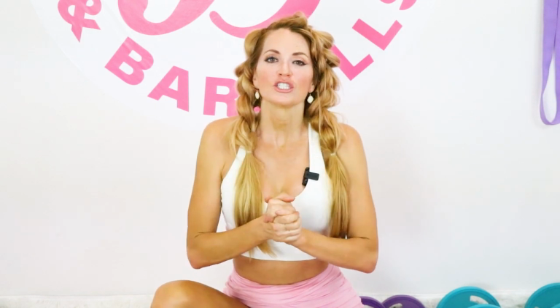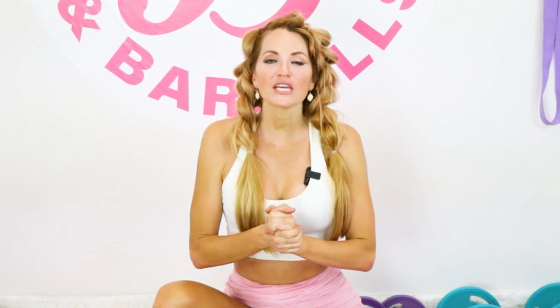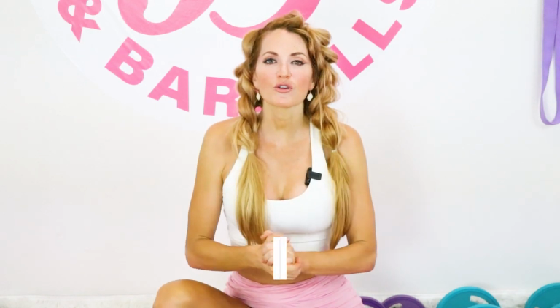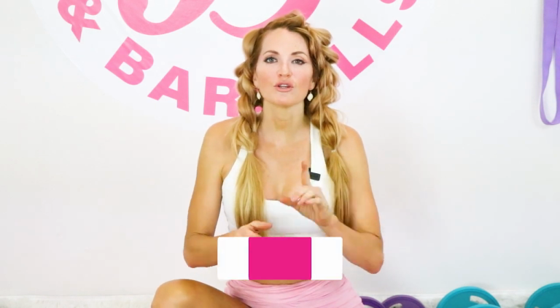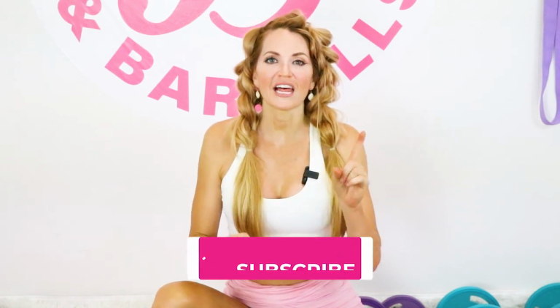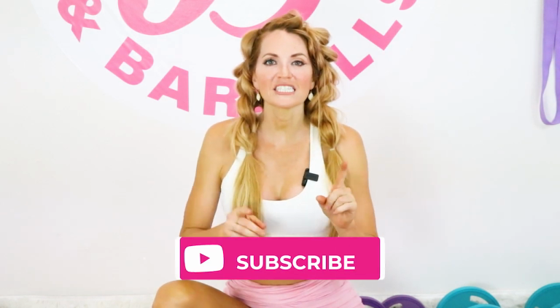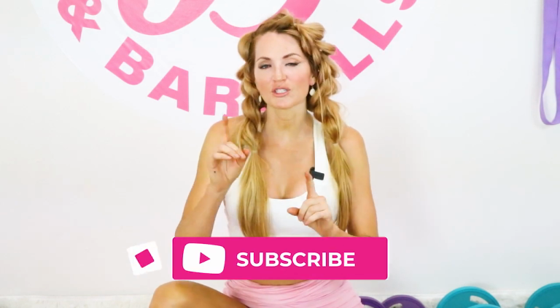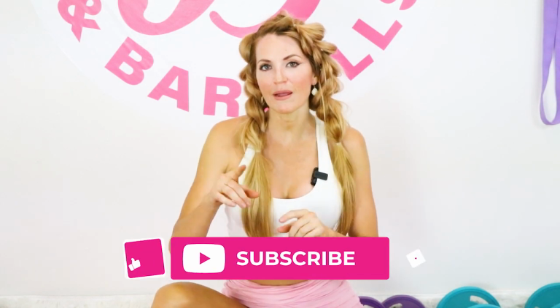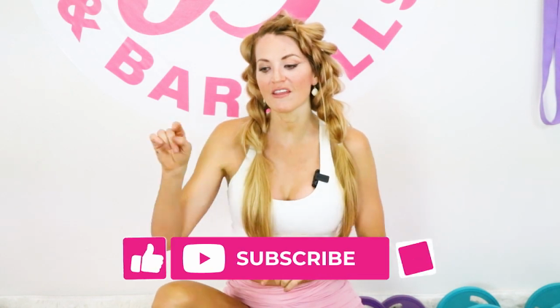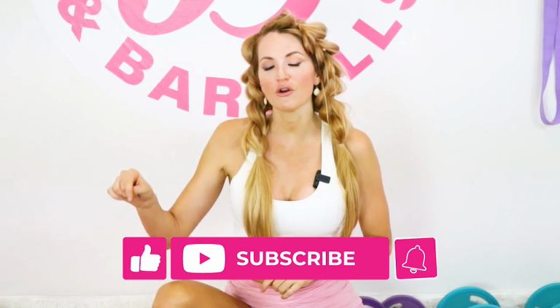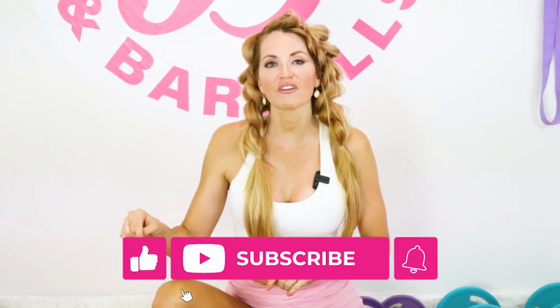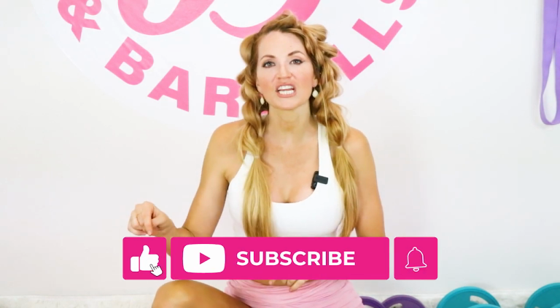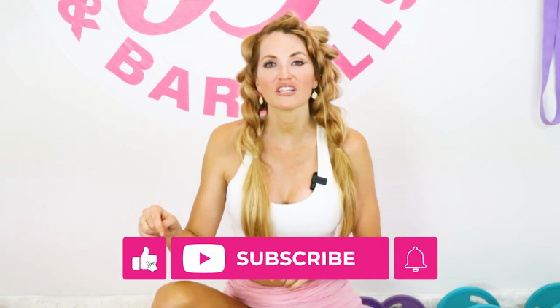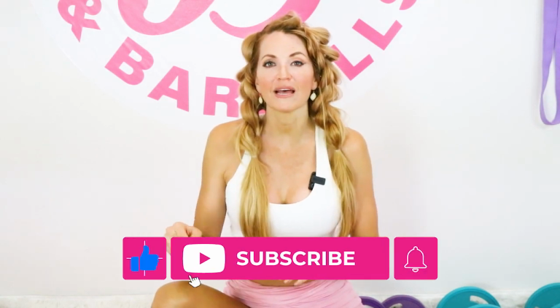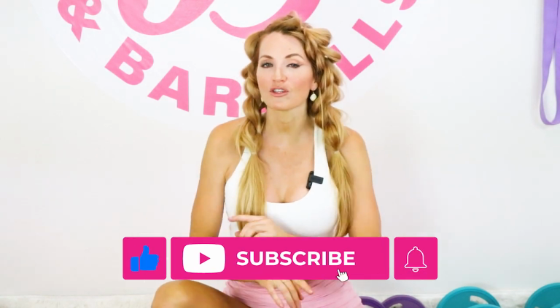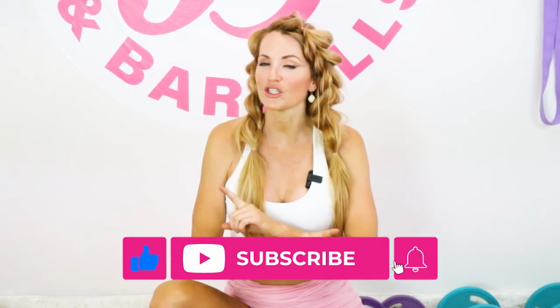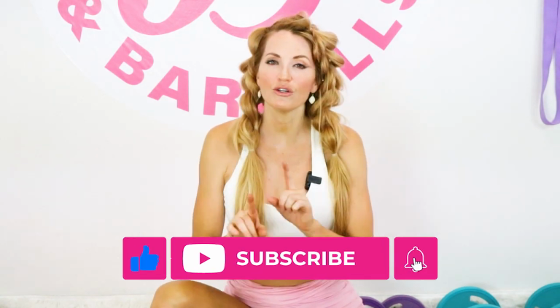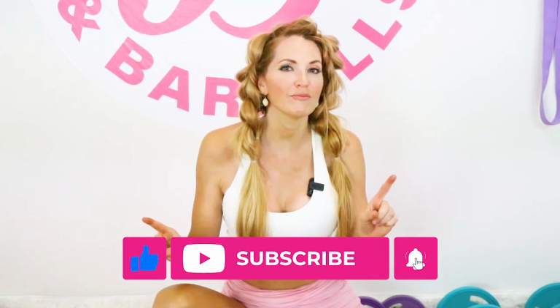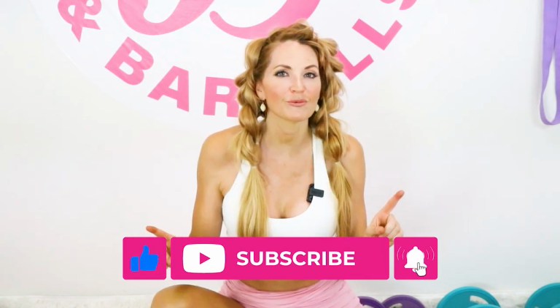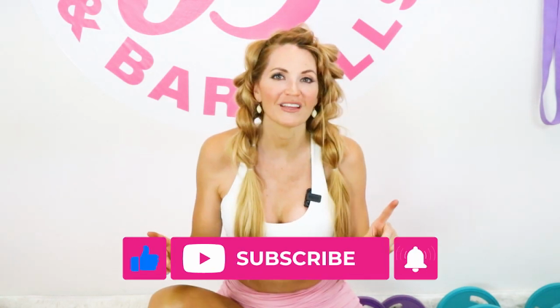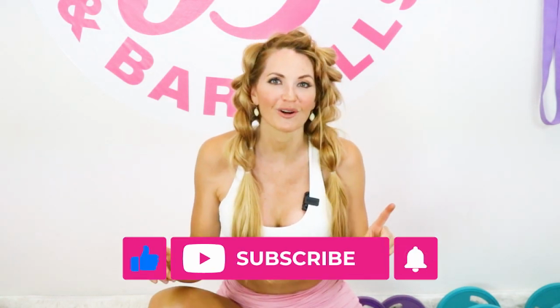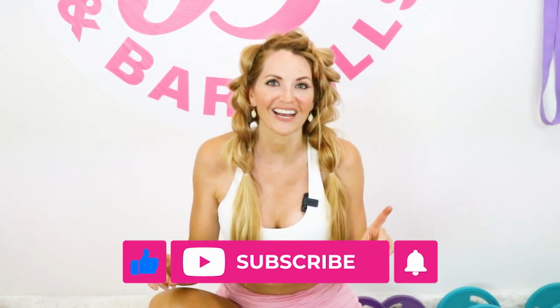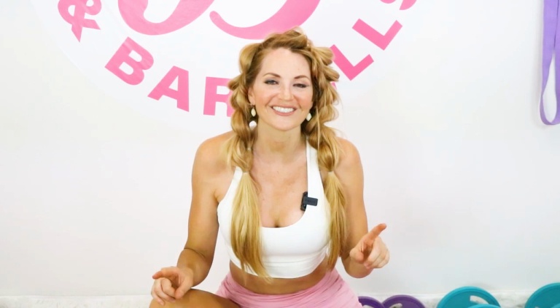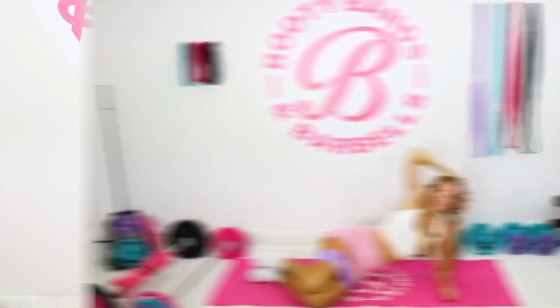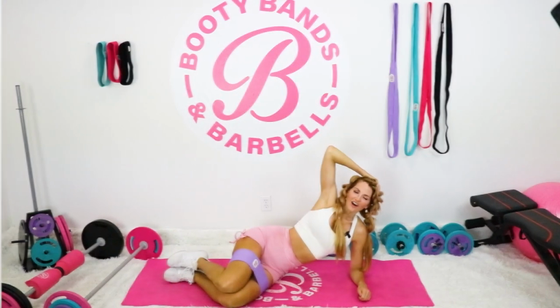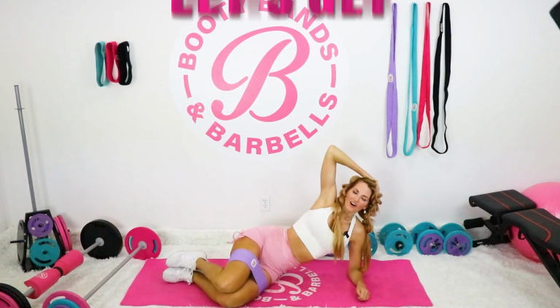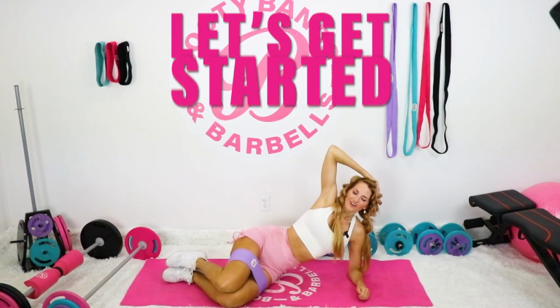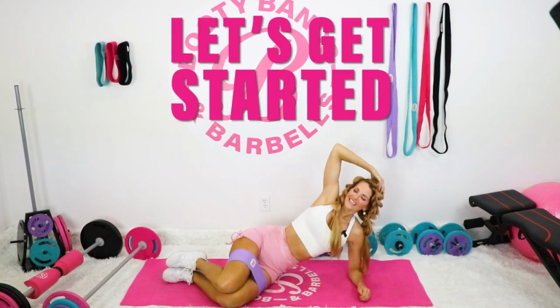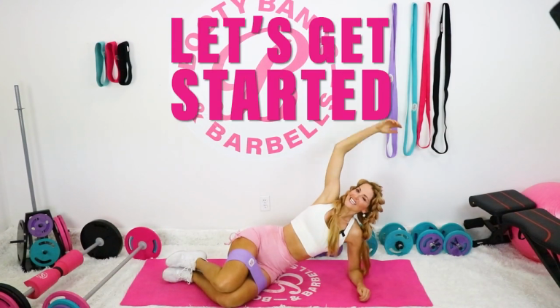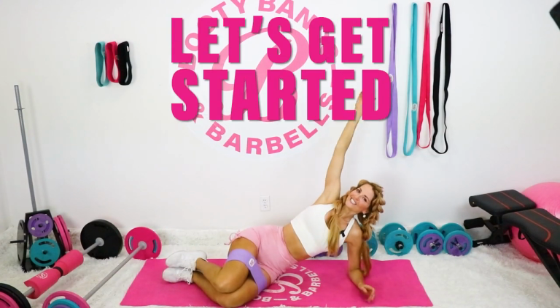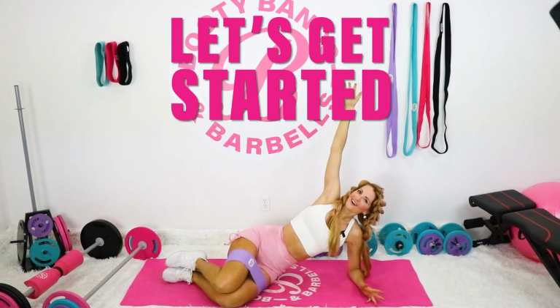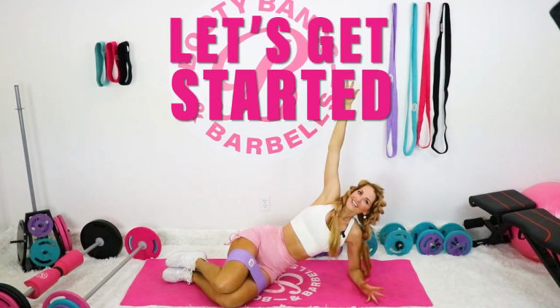So make sure to like, subscribe, and hit the notification bell so that you don't miss one of these workouts. Alright, let's get started. We're going to tone those legs.